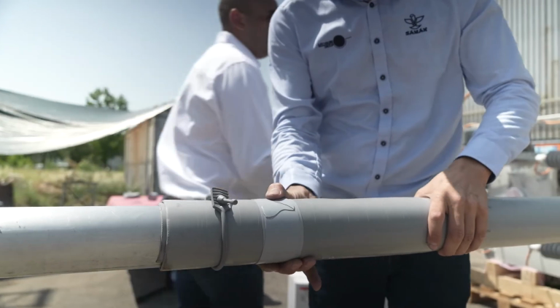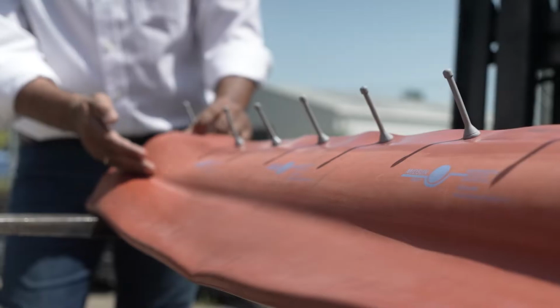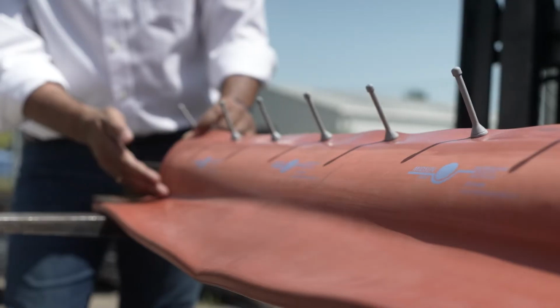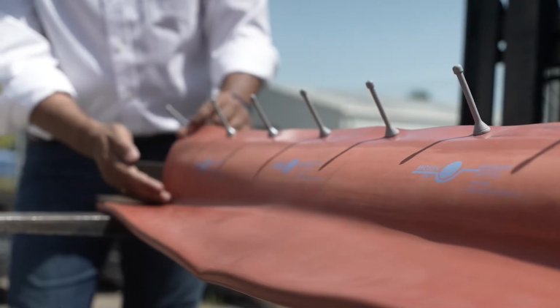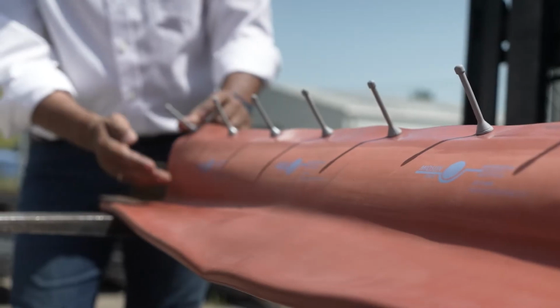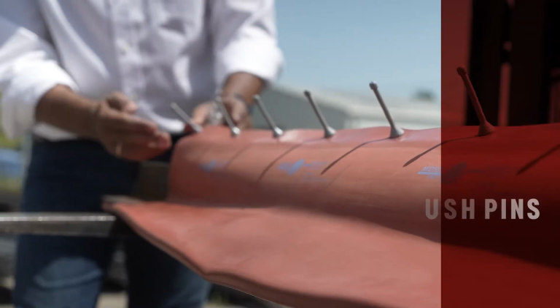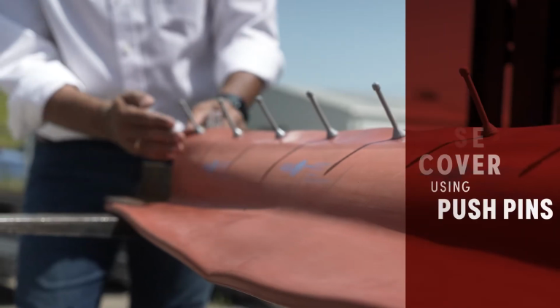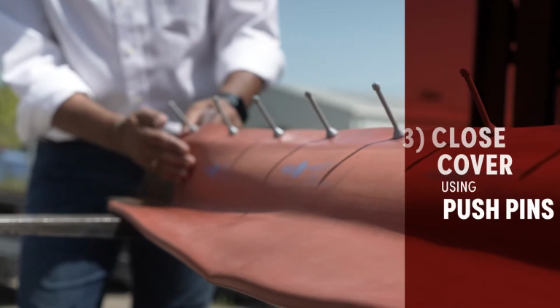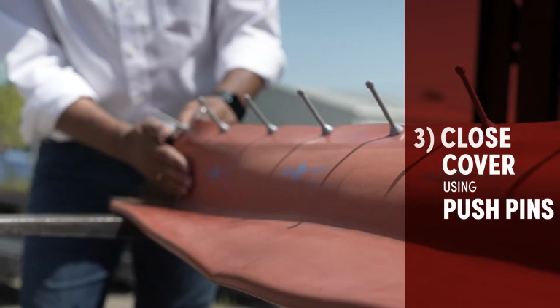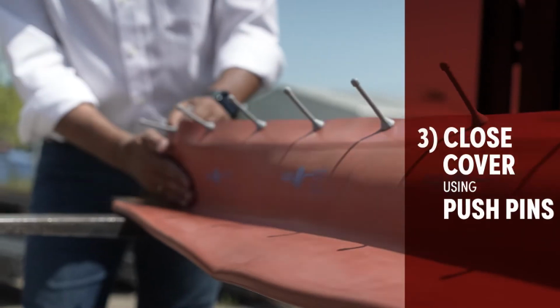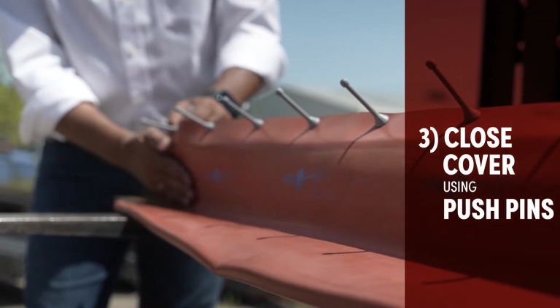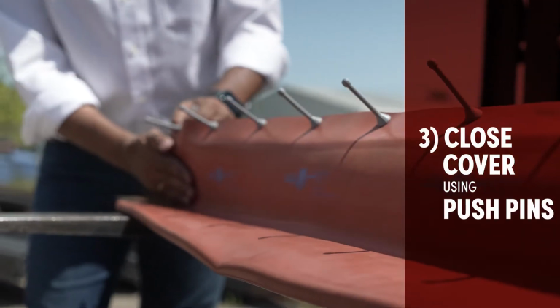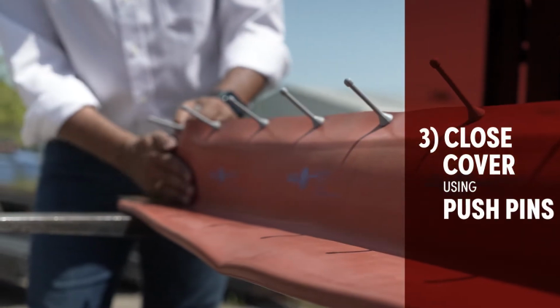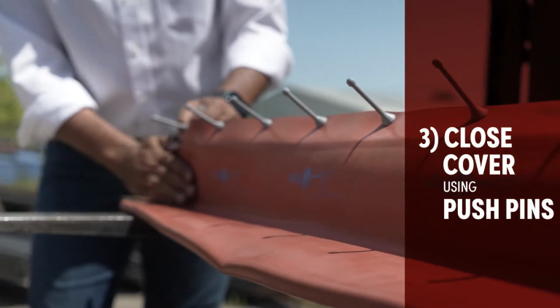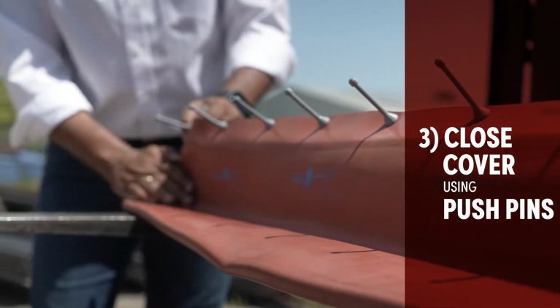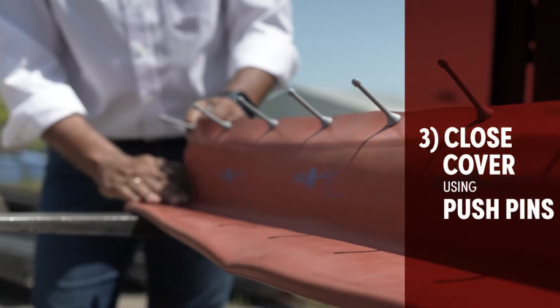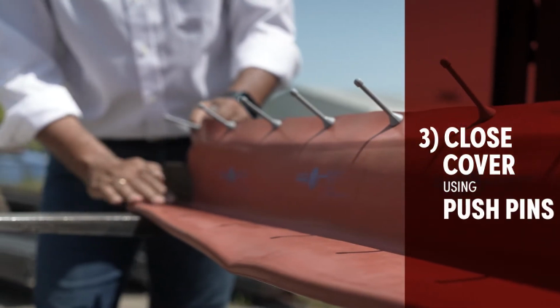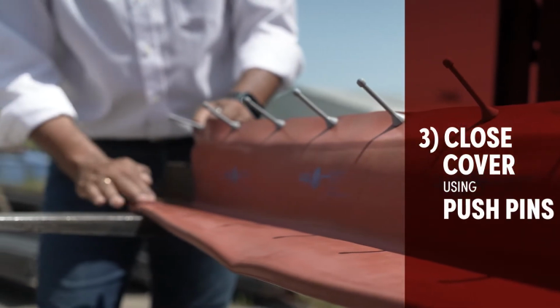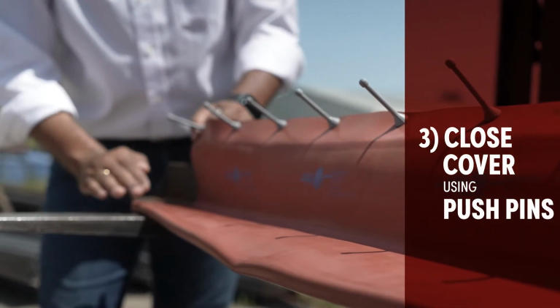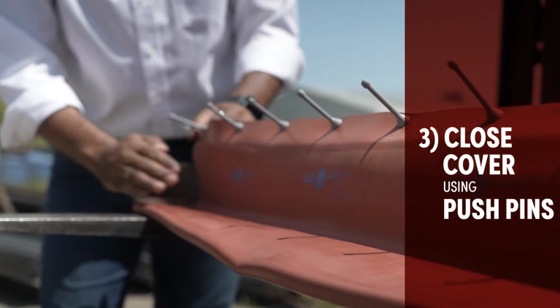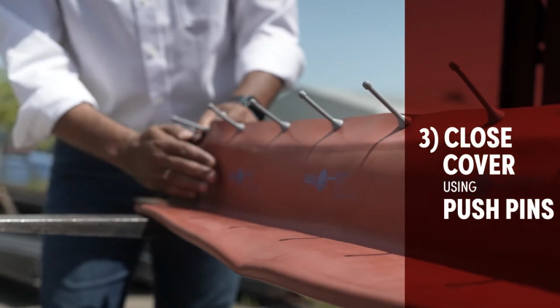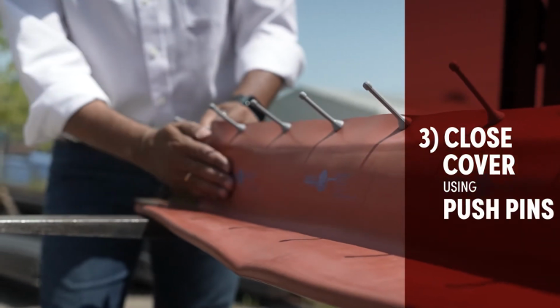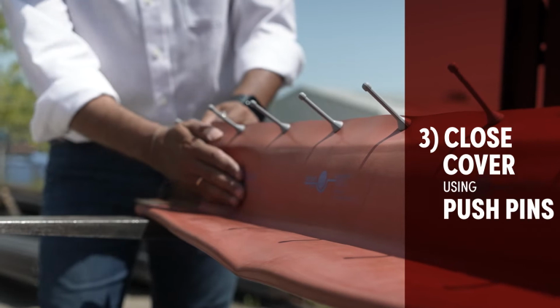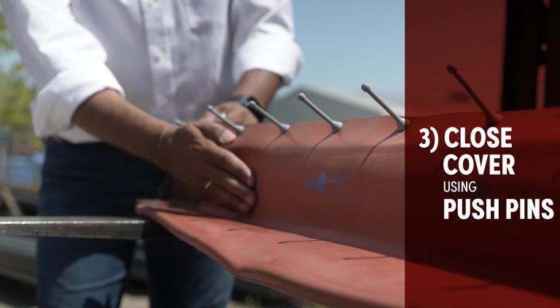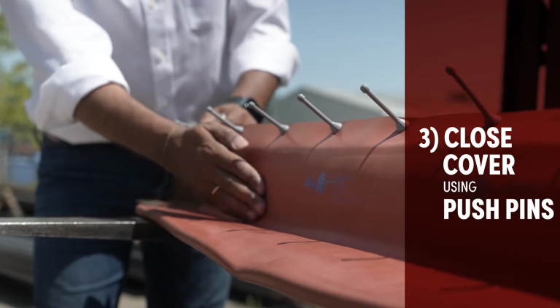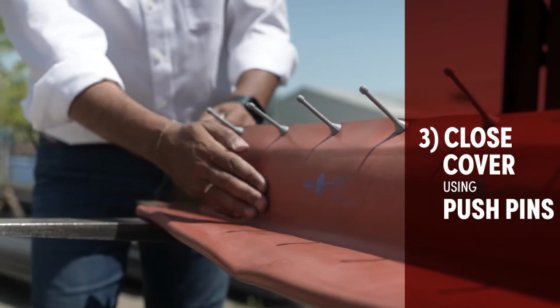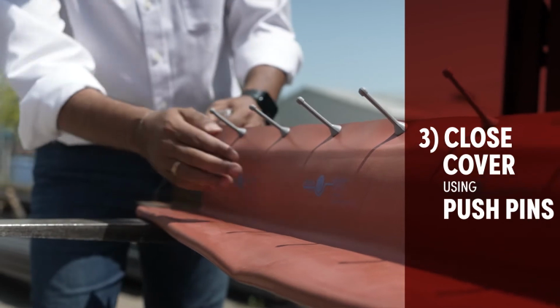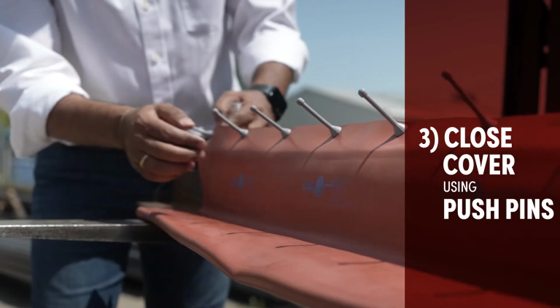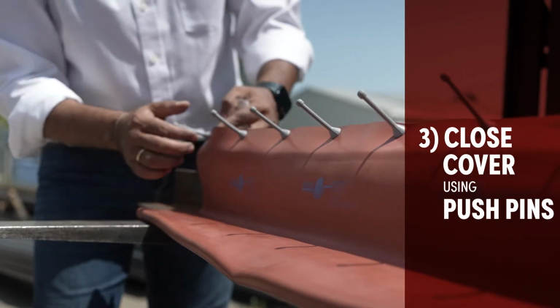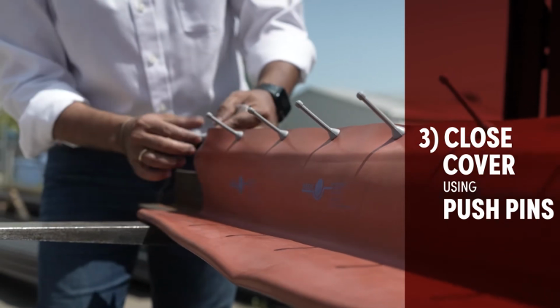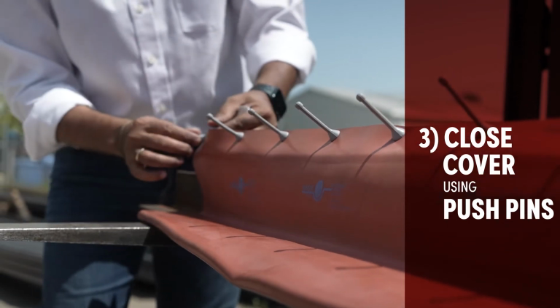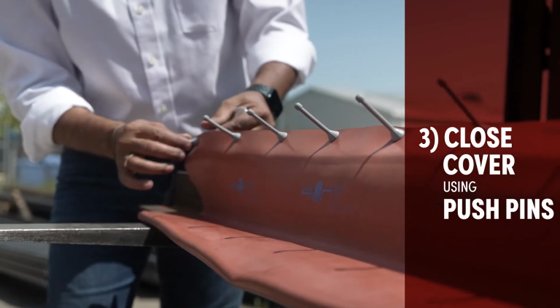Or if it's flat or angled, you just open and close using the pushpin covers.